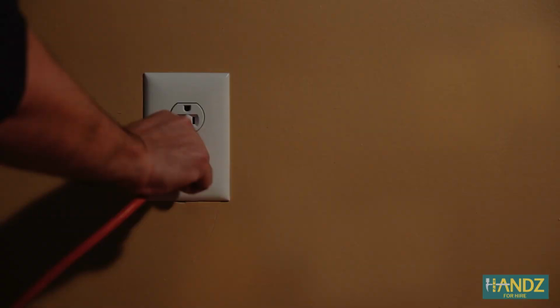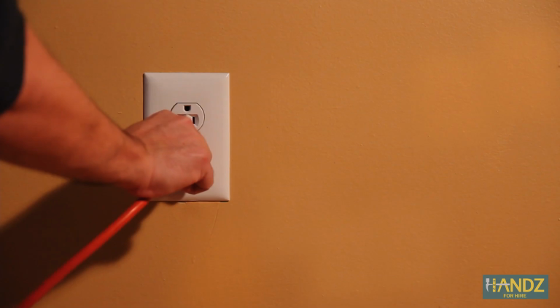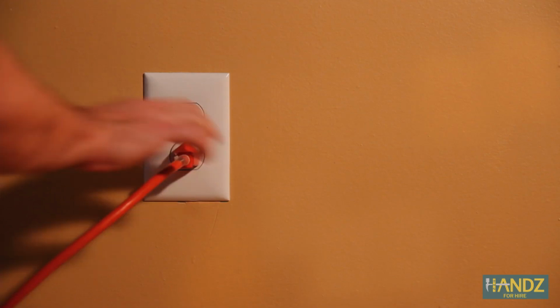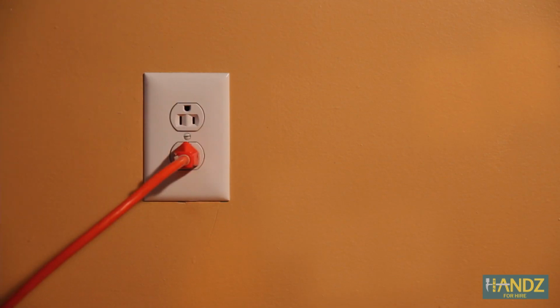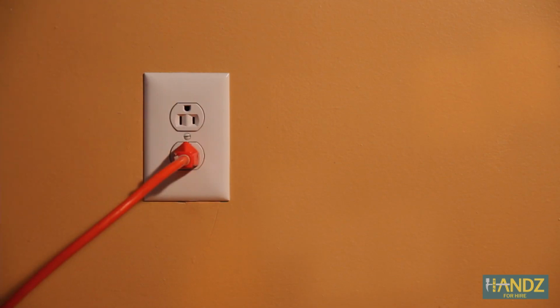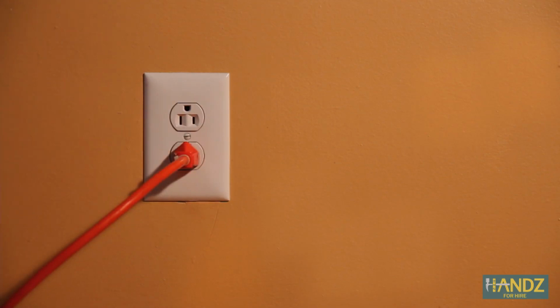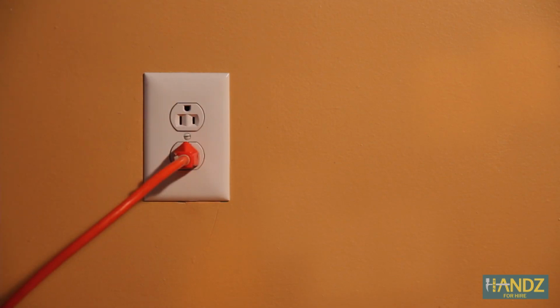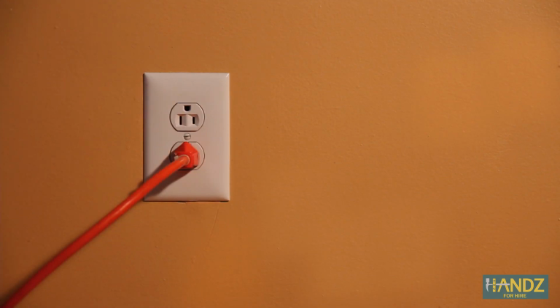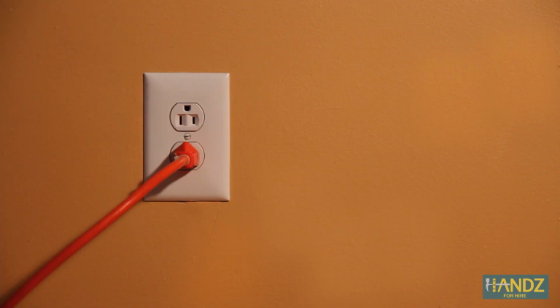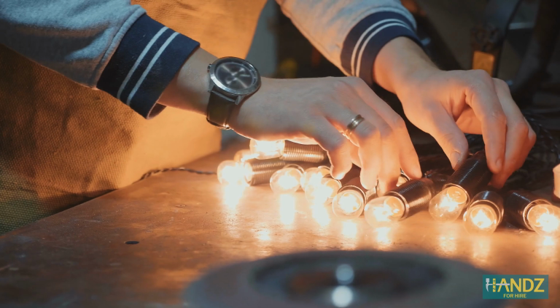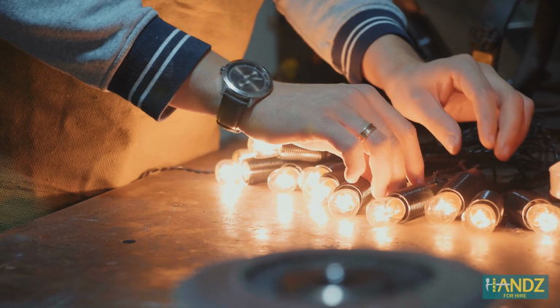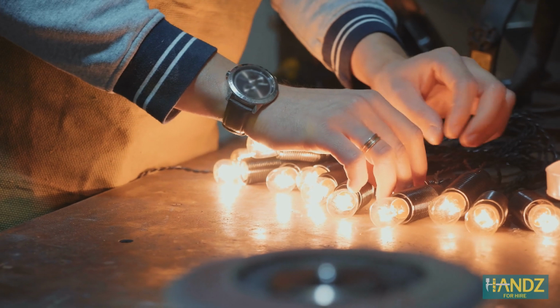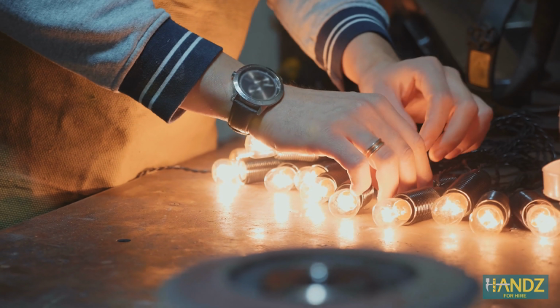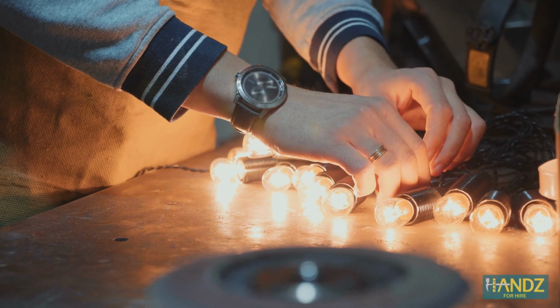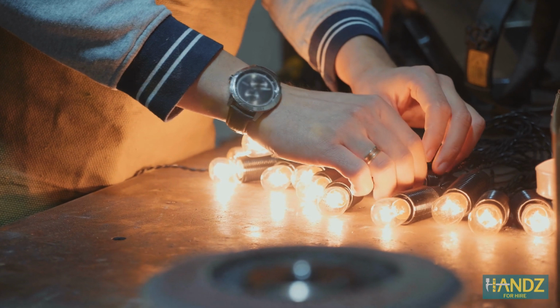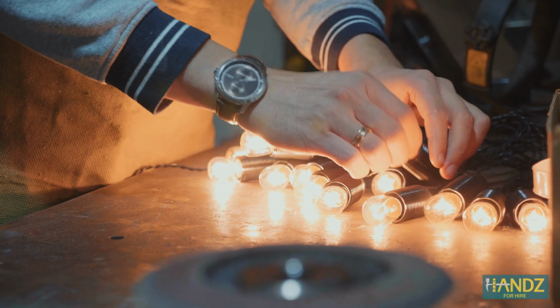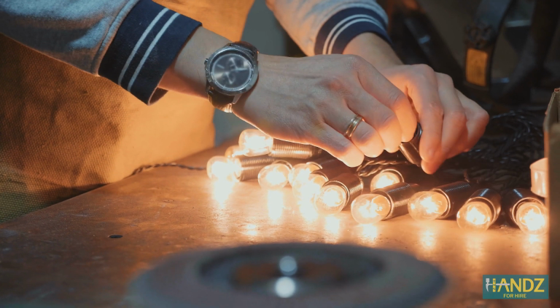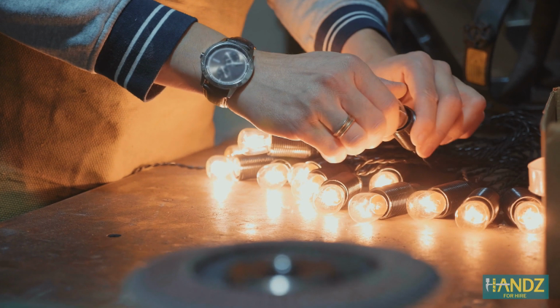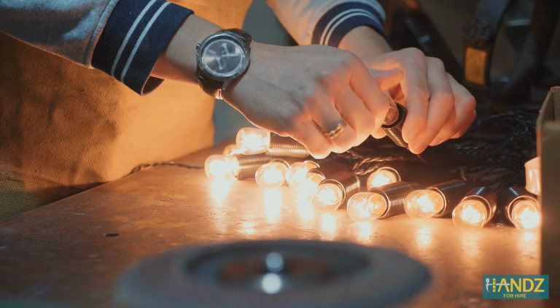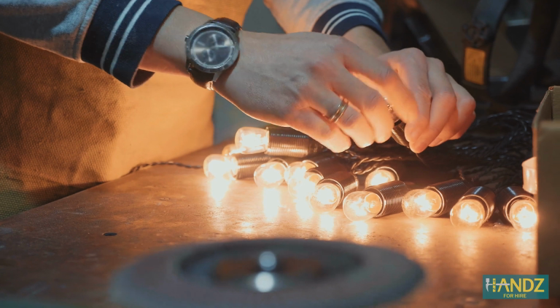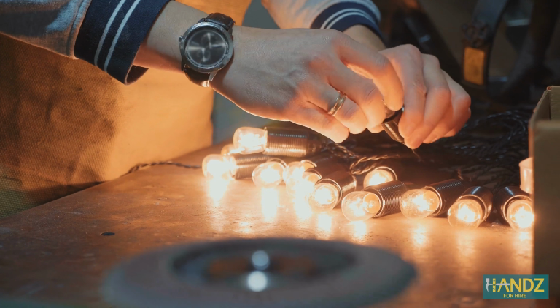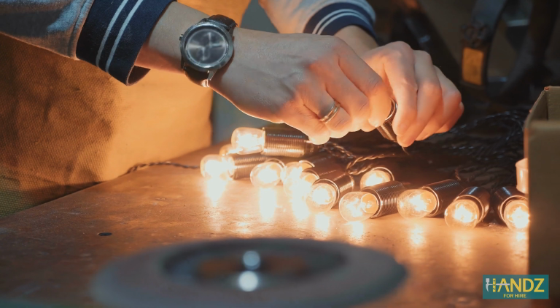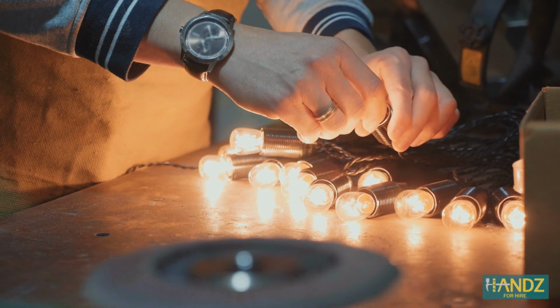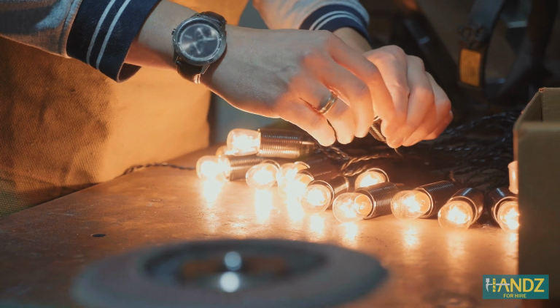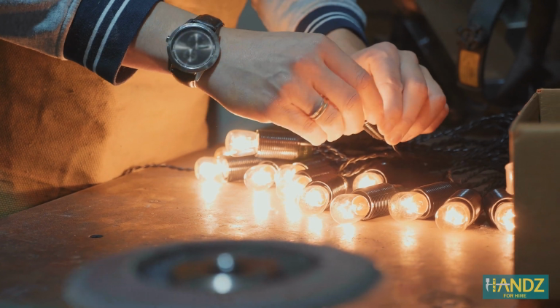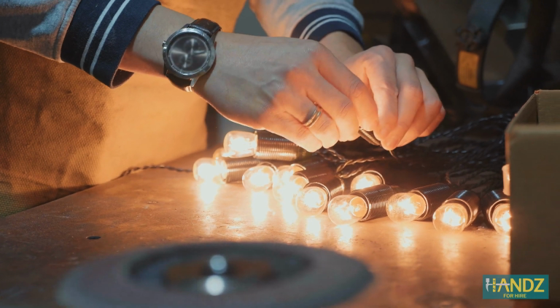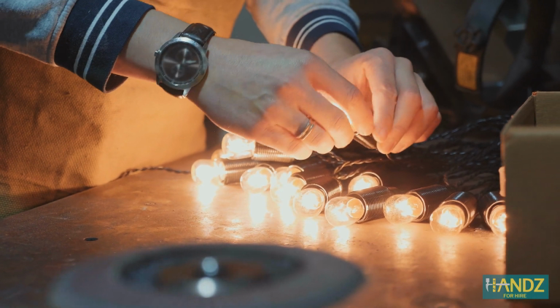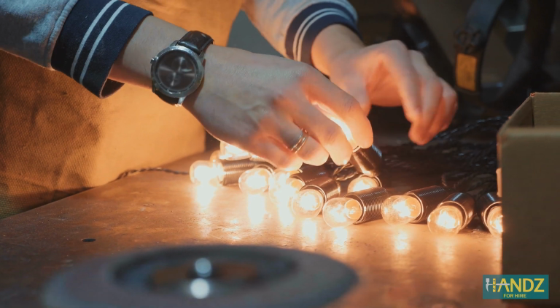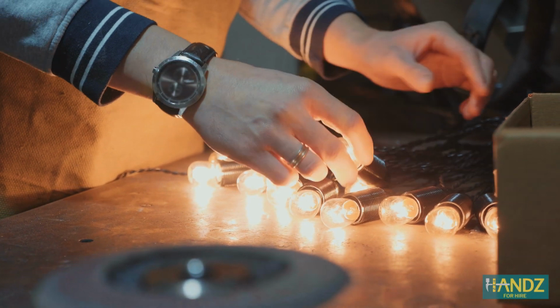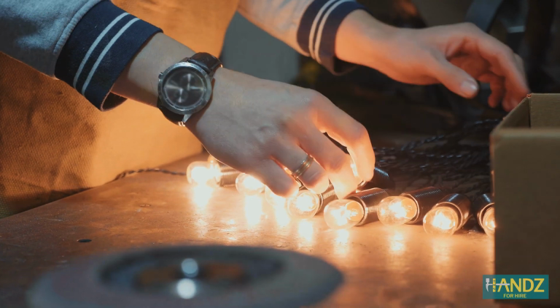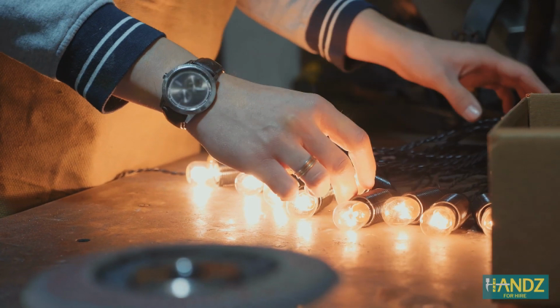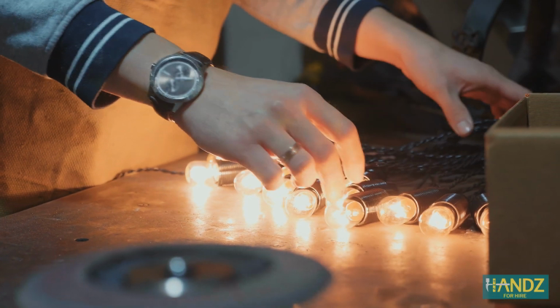Always plug your lights in before getting on the ladder to make sure they work. Carefully check them for cracked cords, frayed ends, or loose connections.